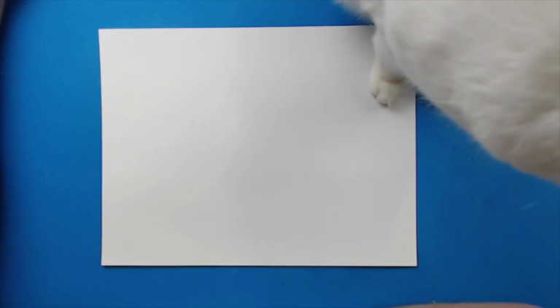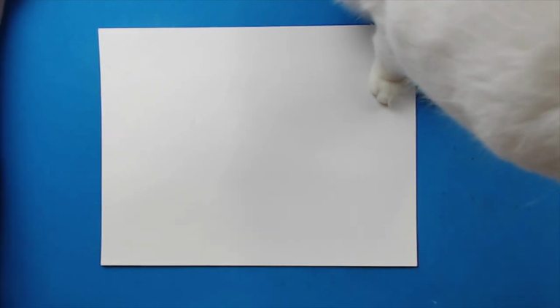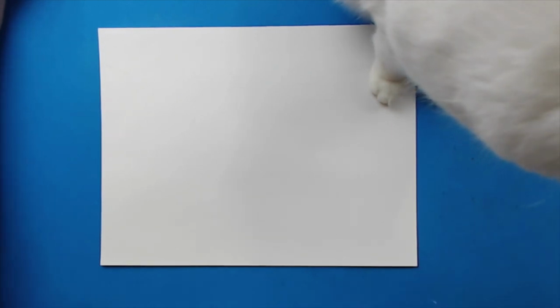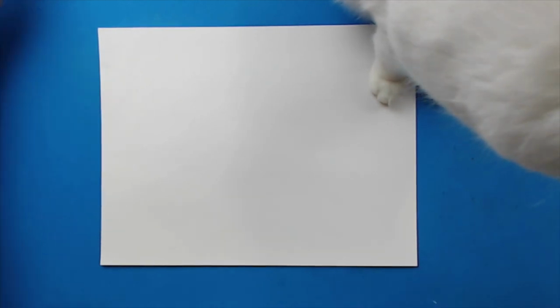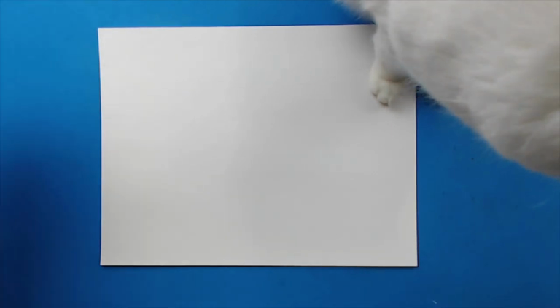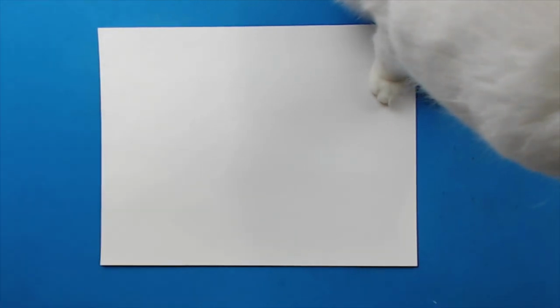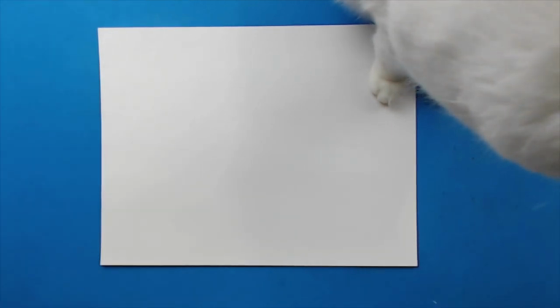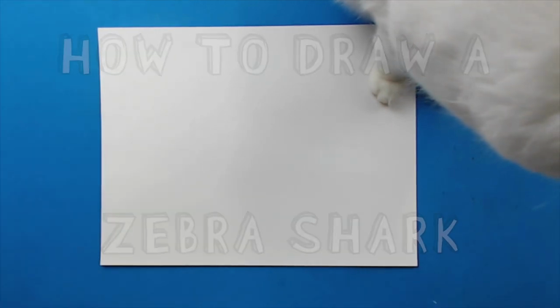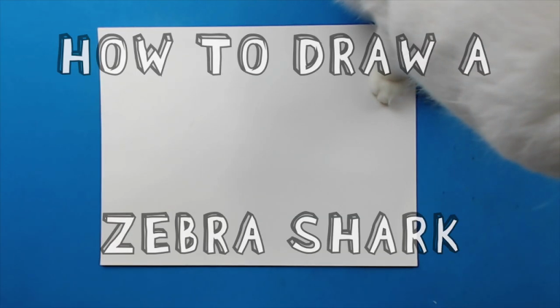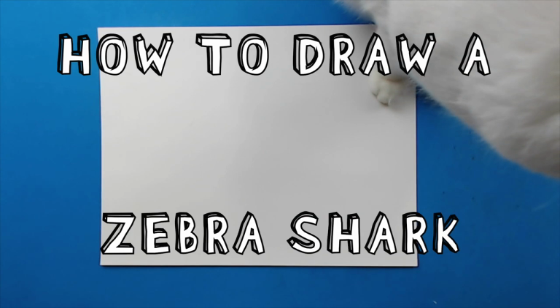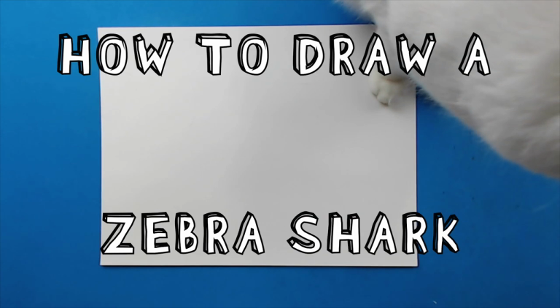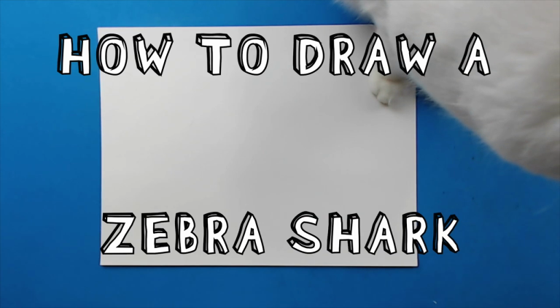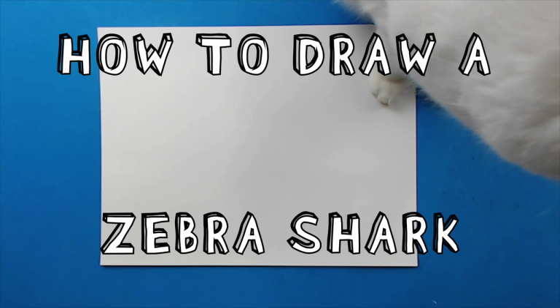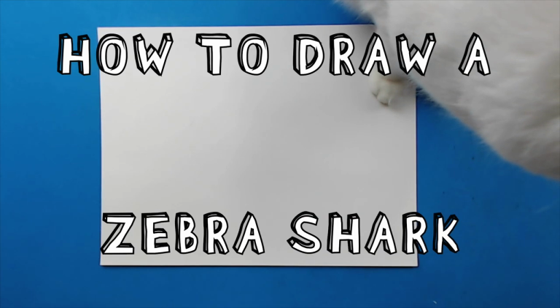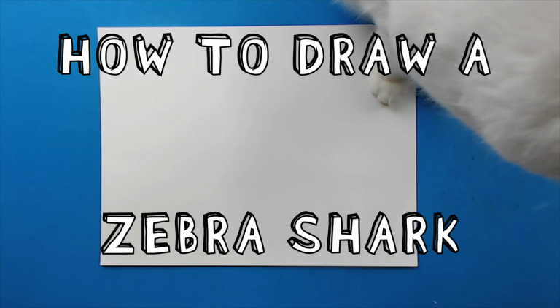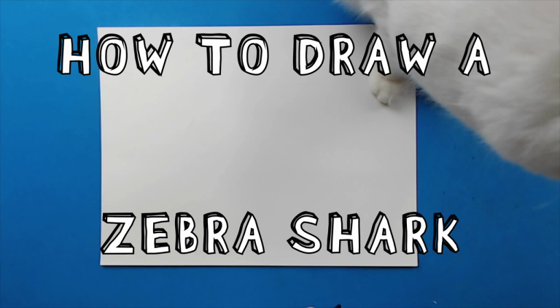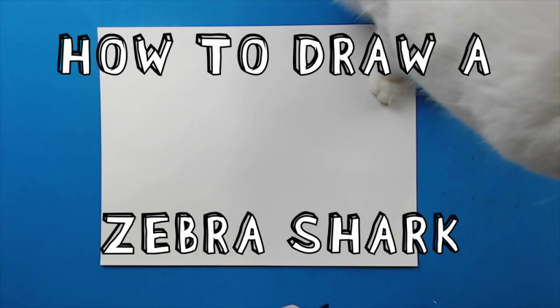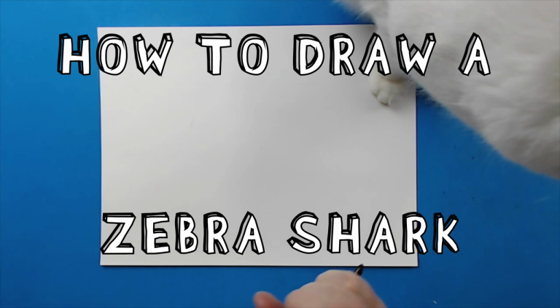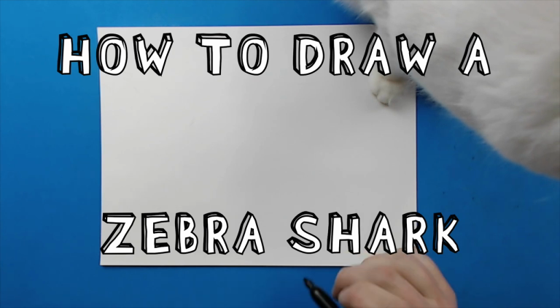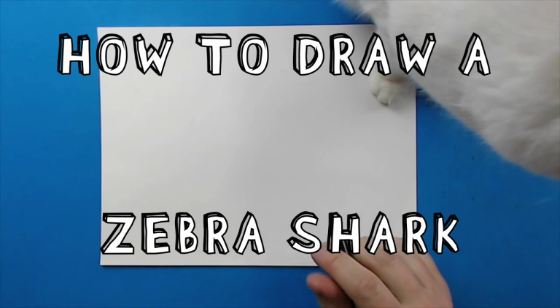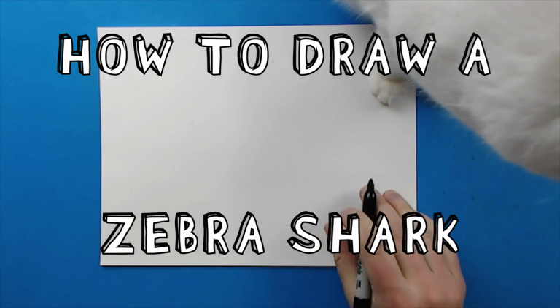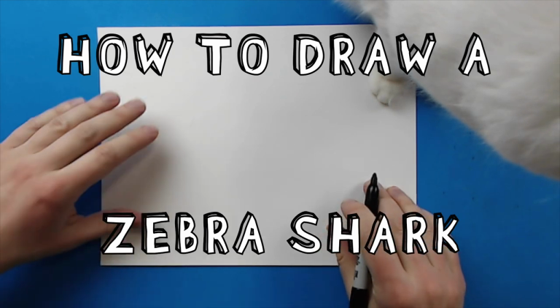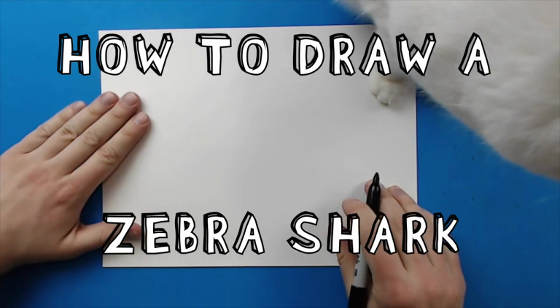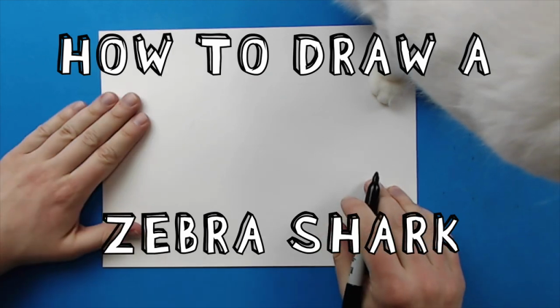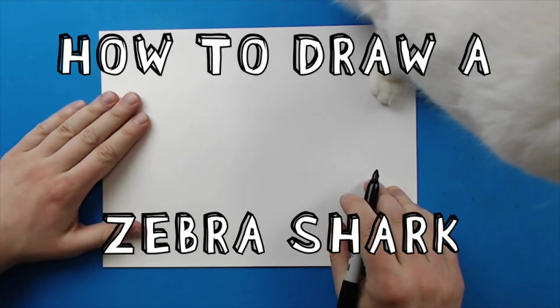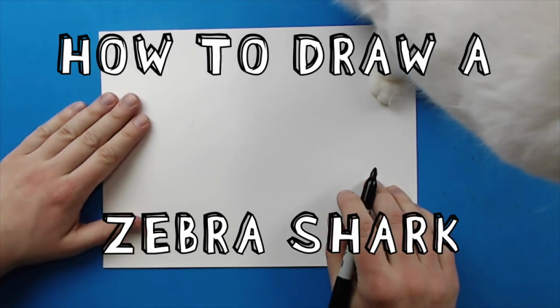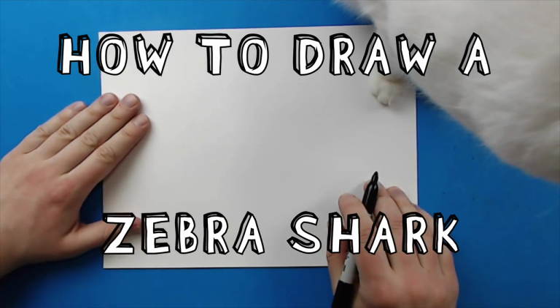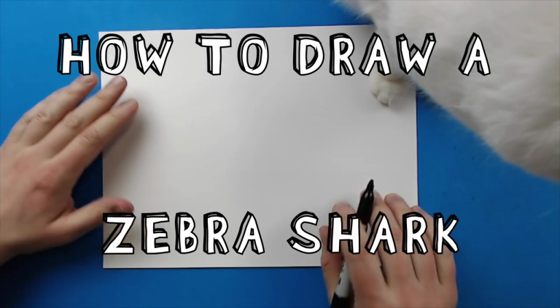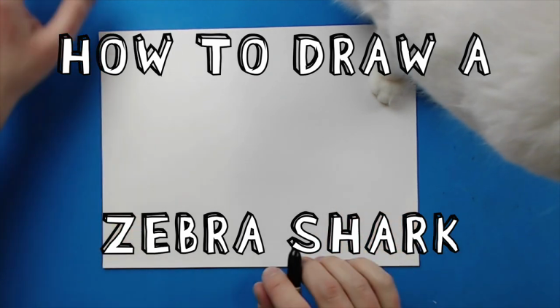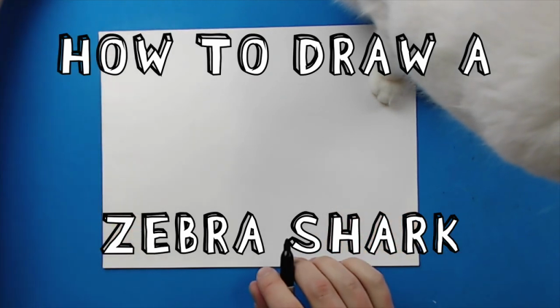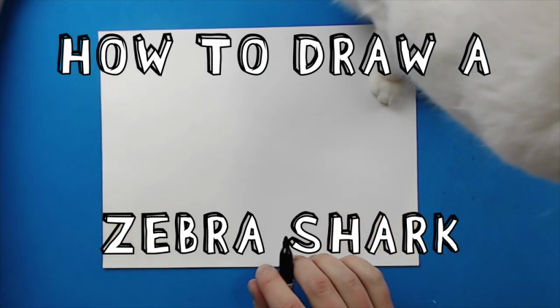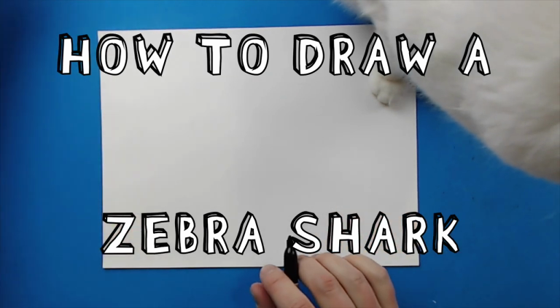Hey everyone, how's it going? In today's video, I want to show you guys how to draw a zebra shark.